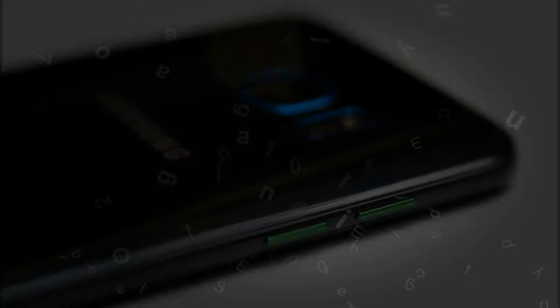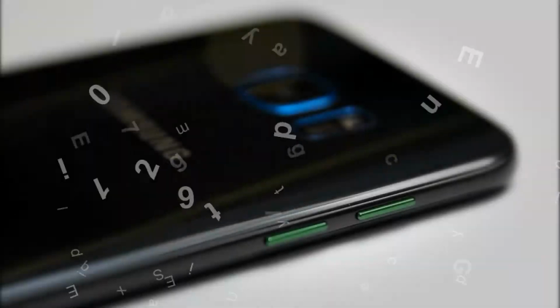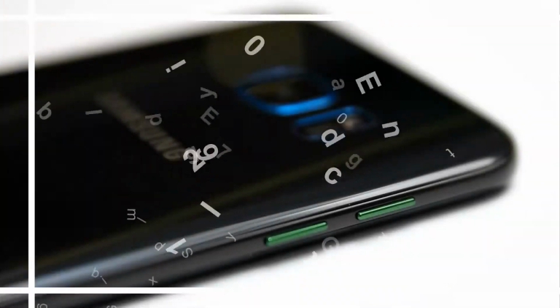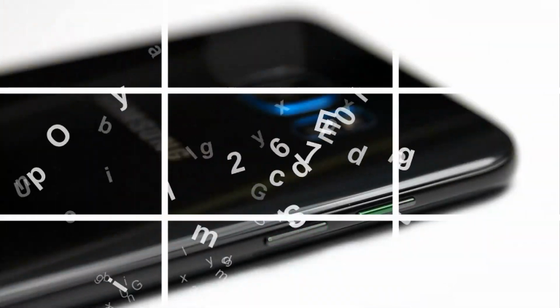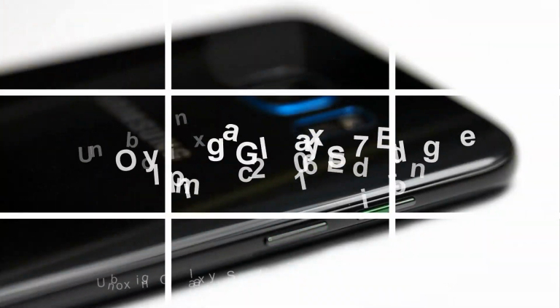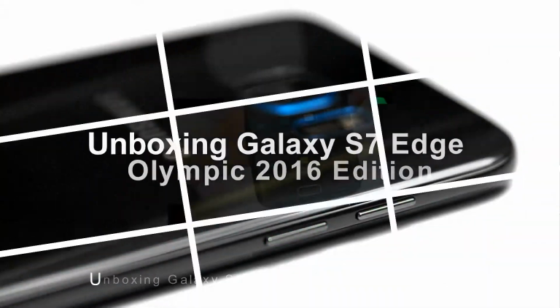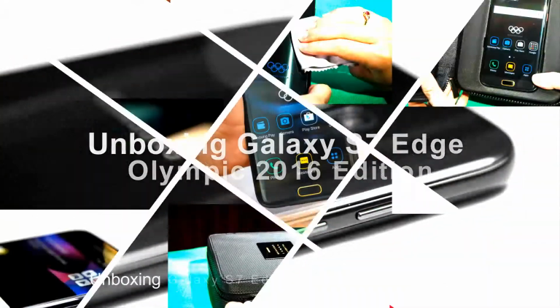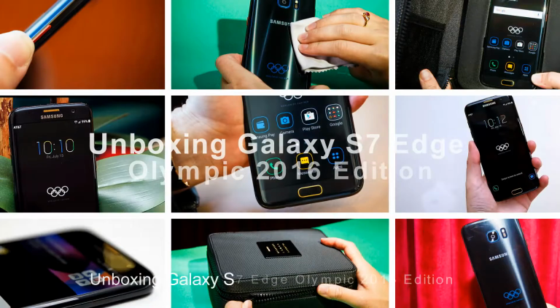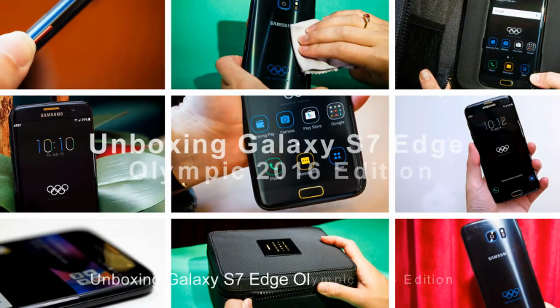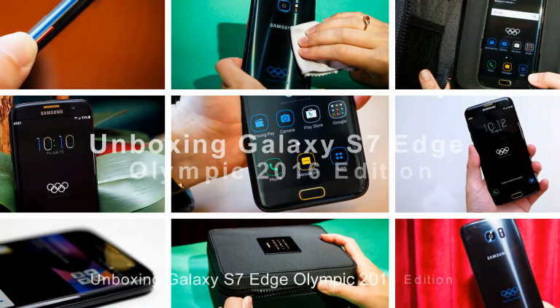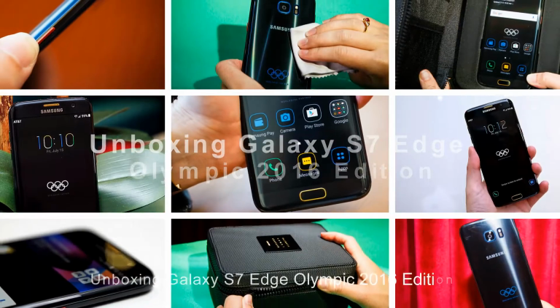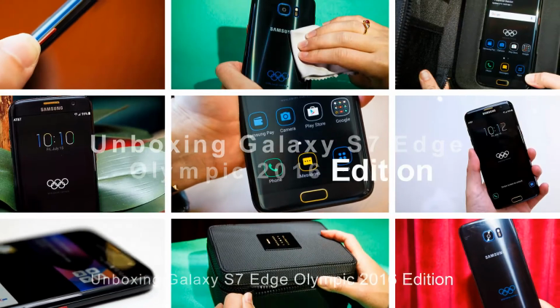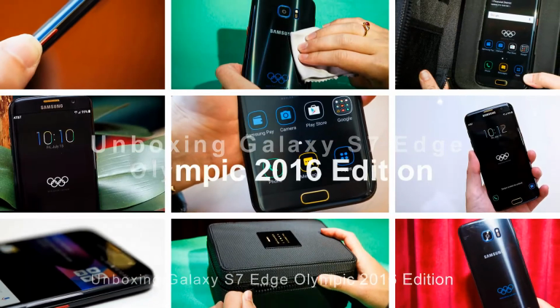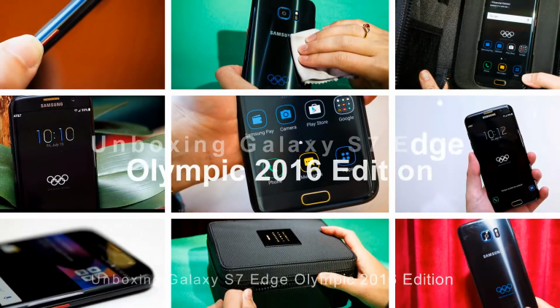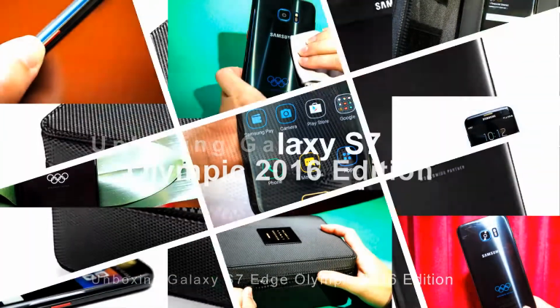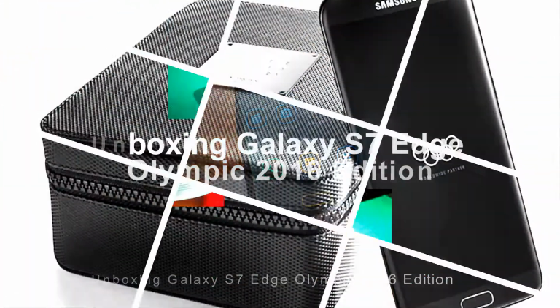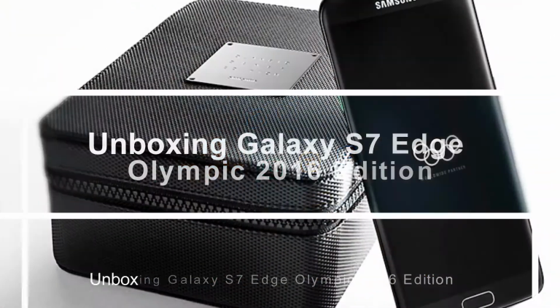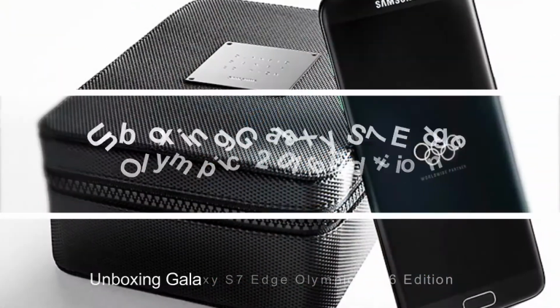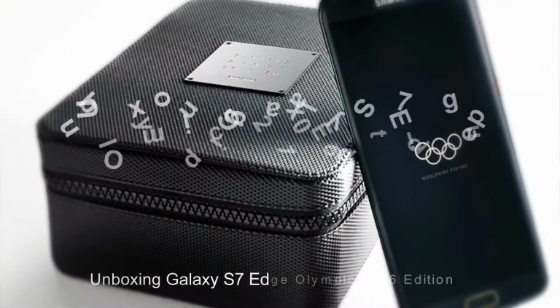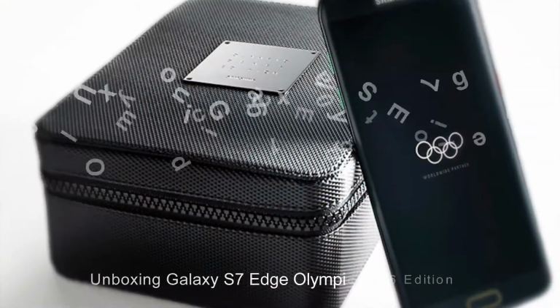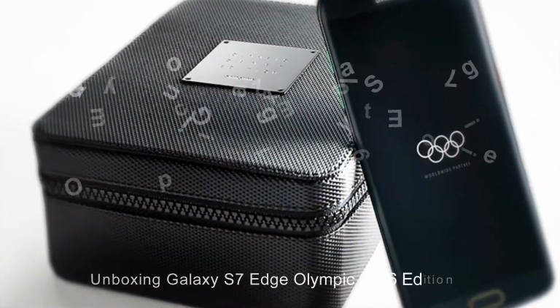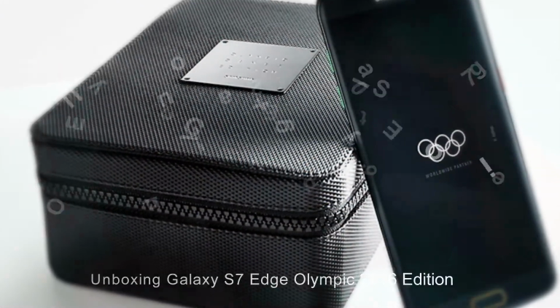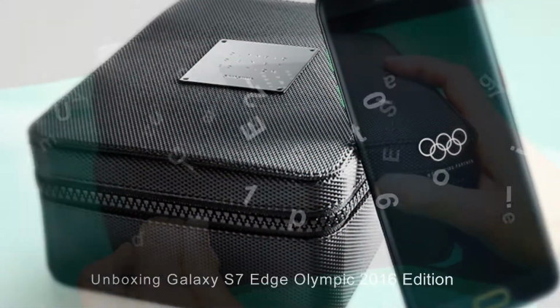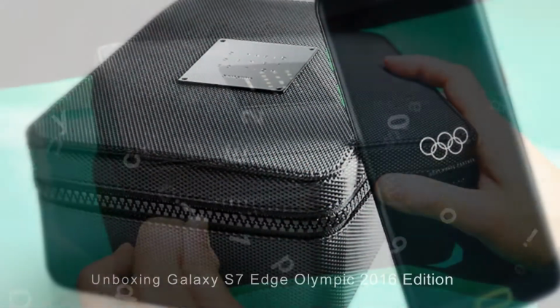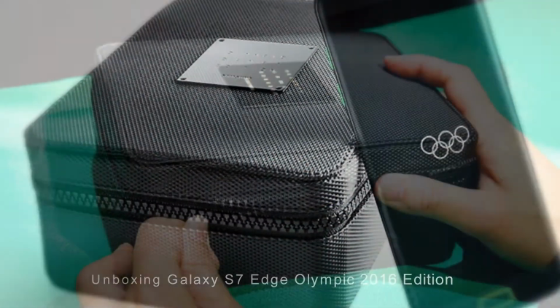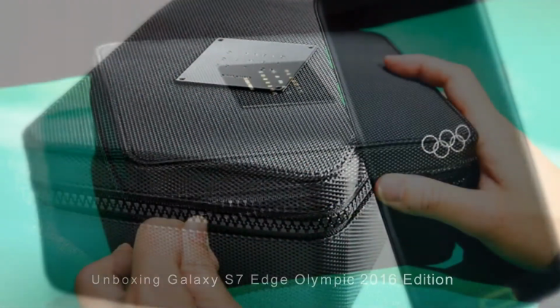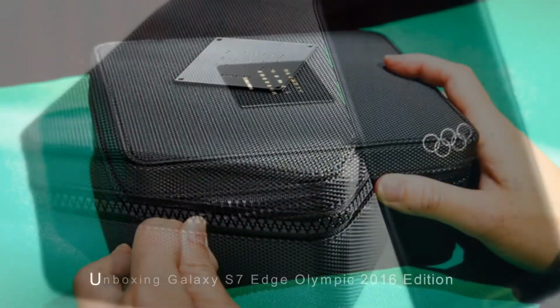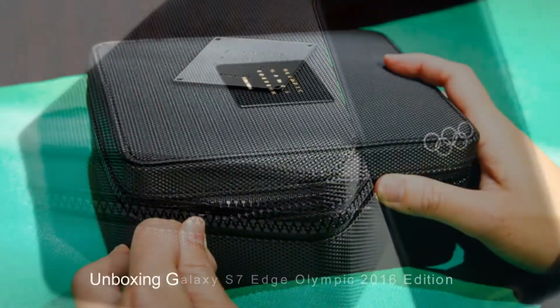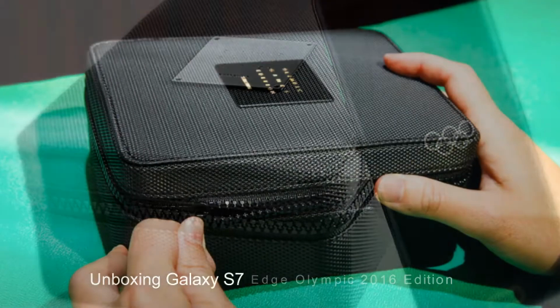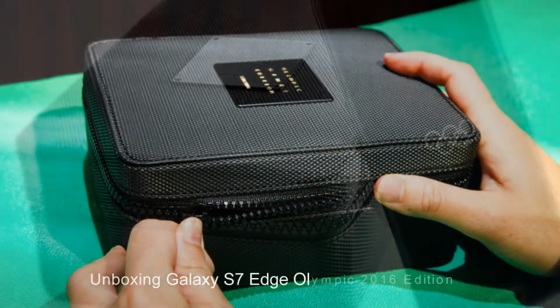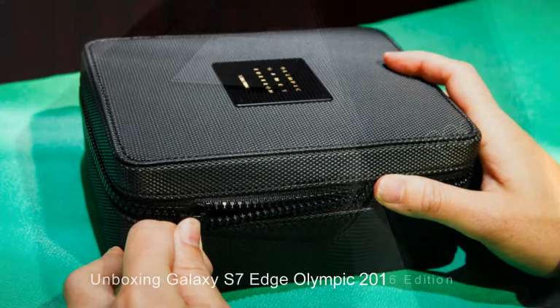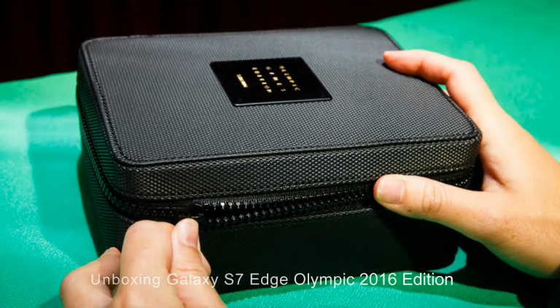Thanks for watching this video. Unboxing Galaxy S7 Edge Olympic 2016 Edition.